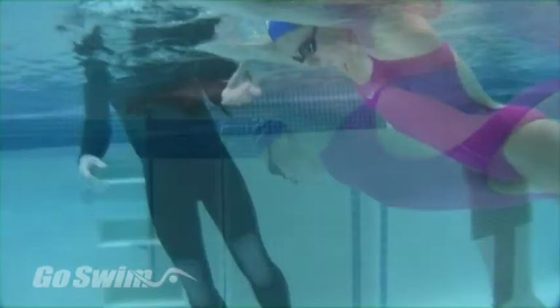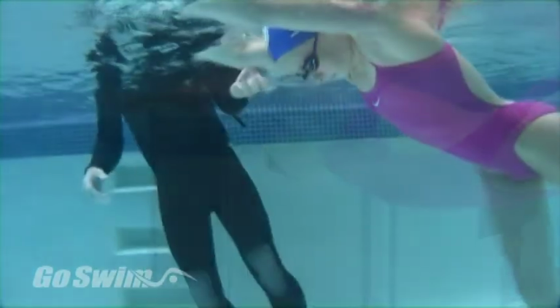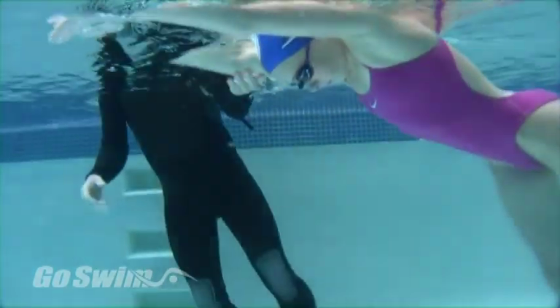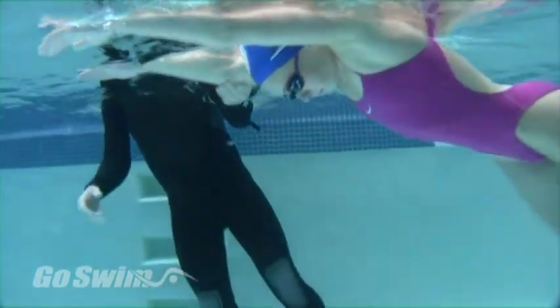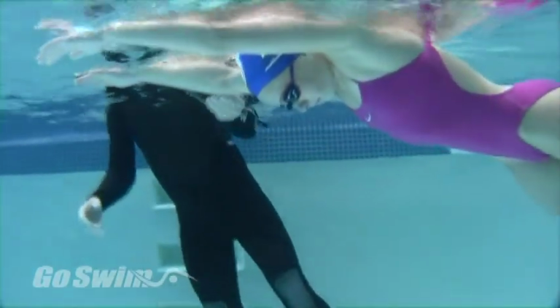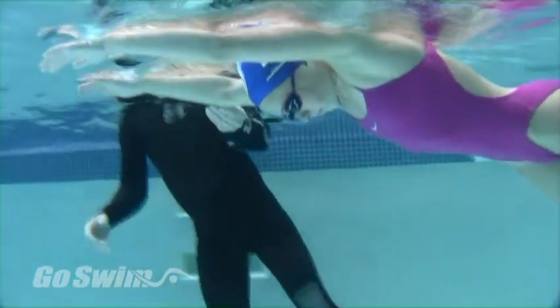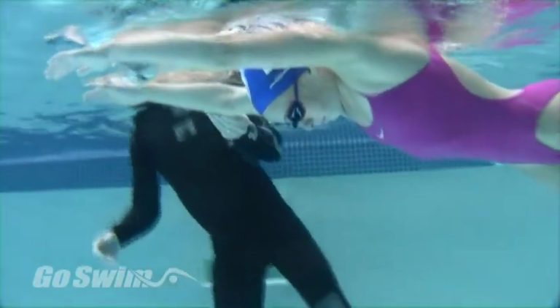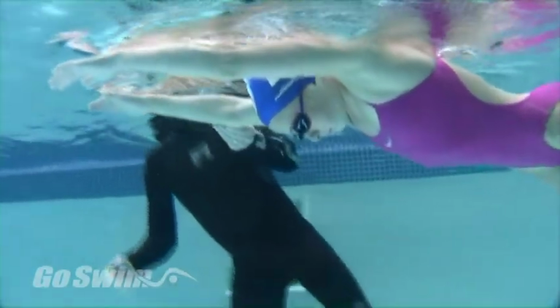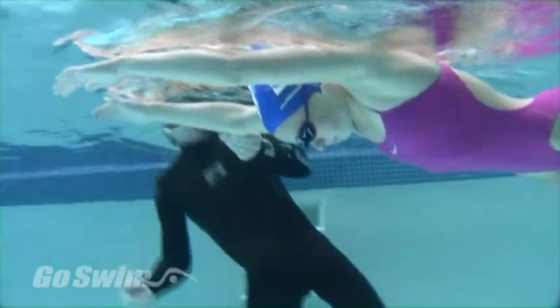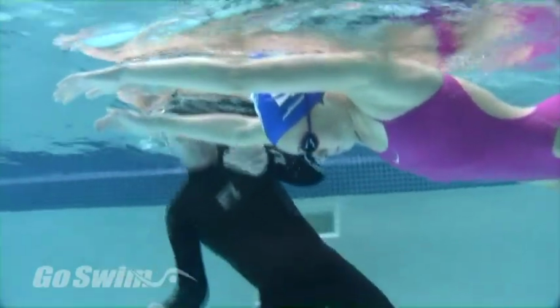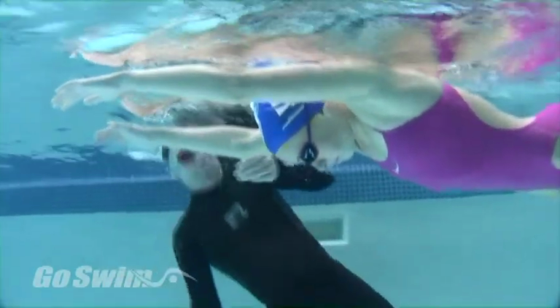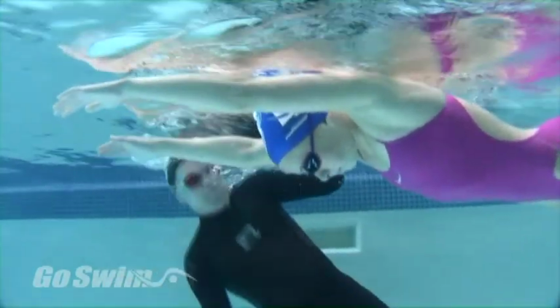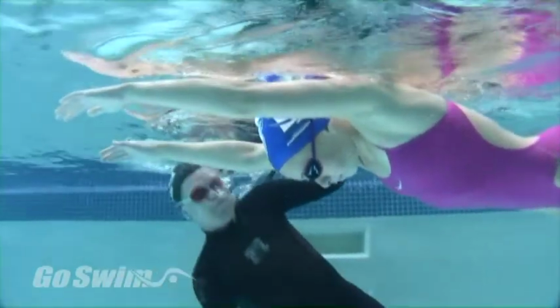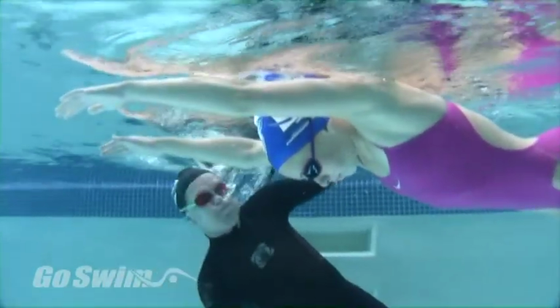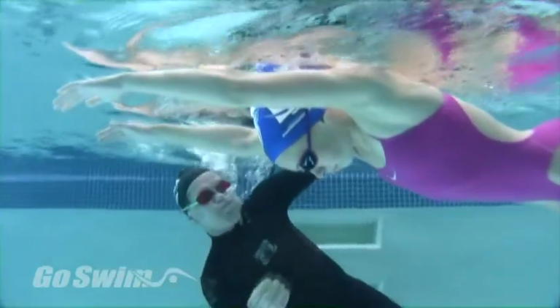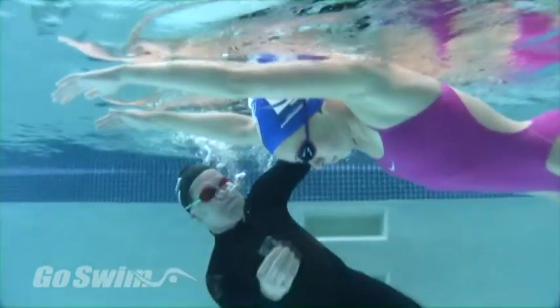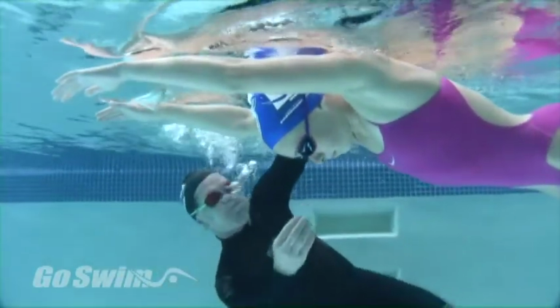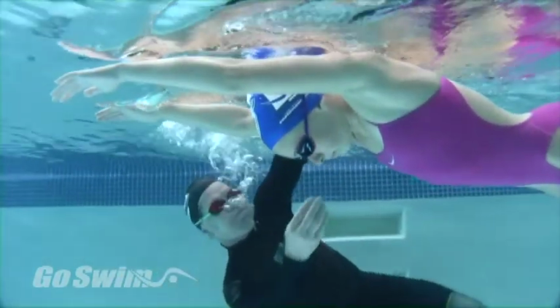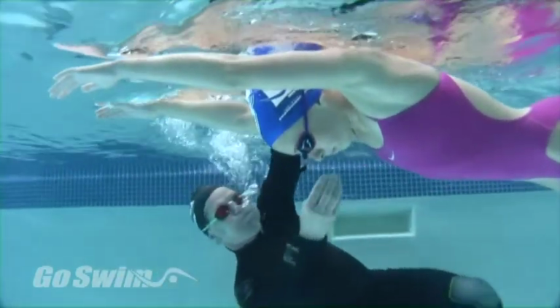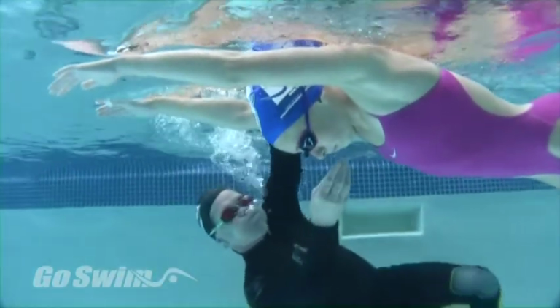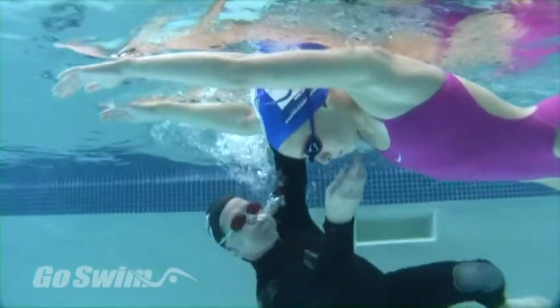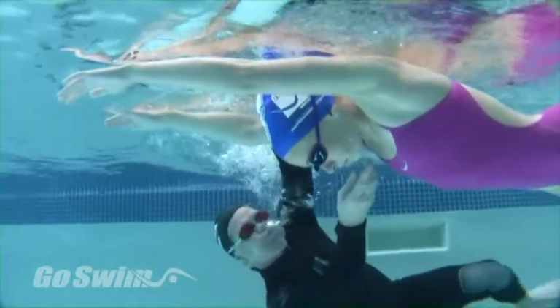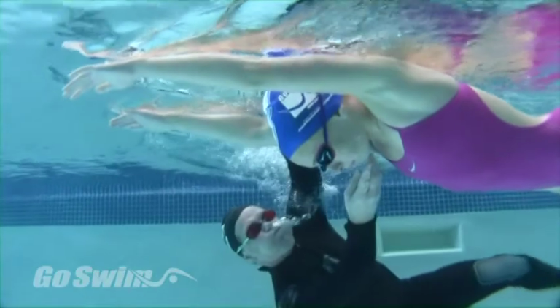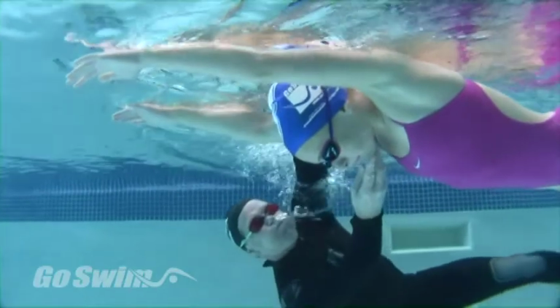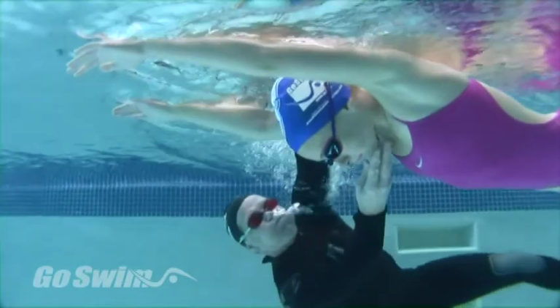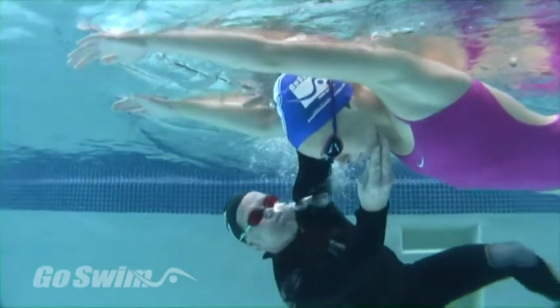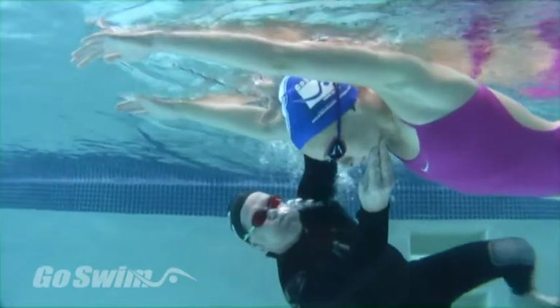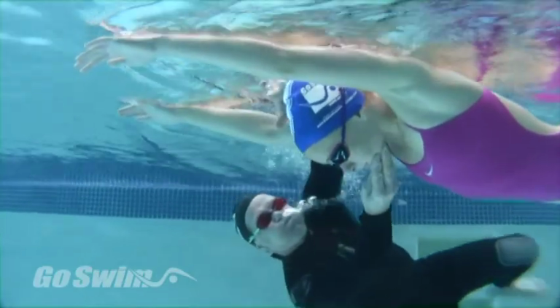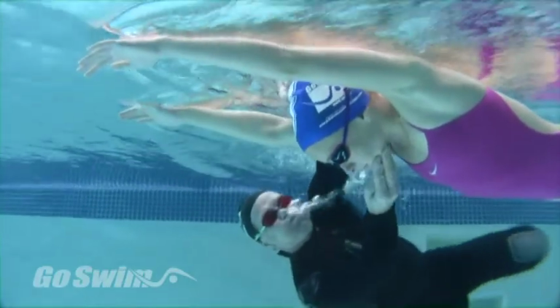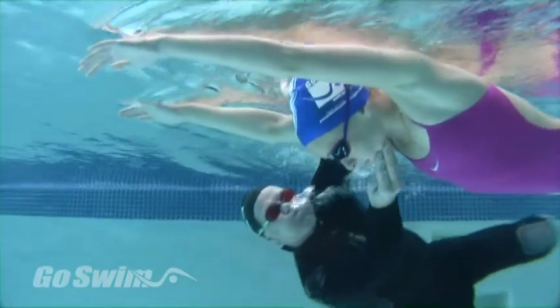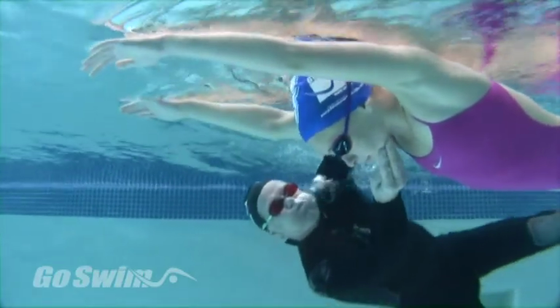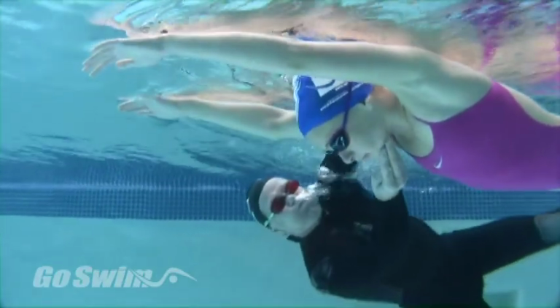I go underwater to check the position of her chin. If it's tucked down, I reposition her head.